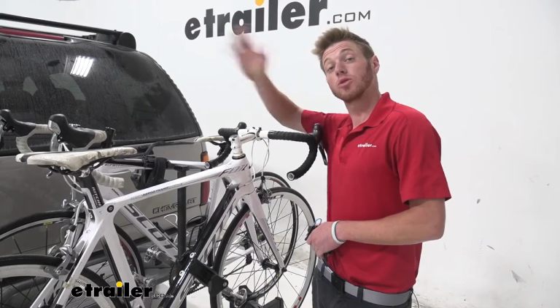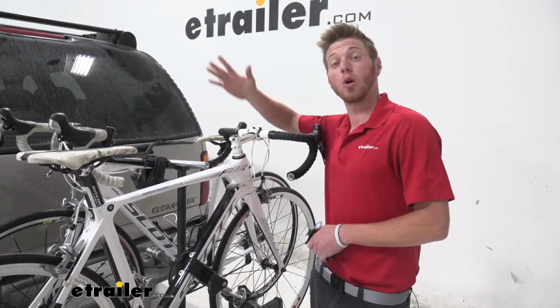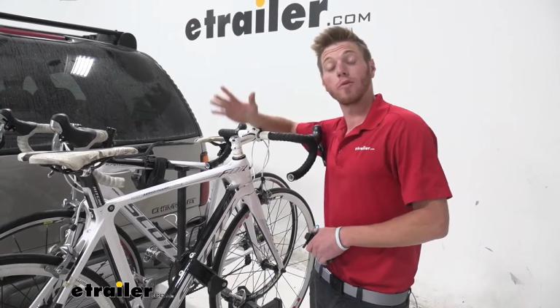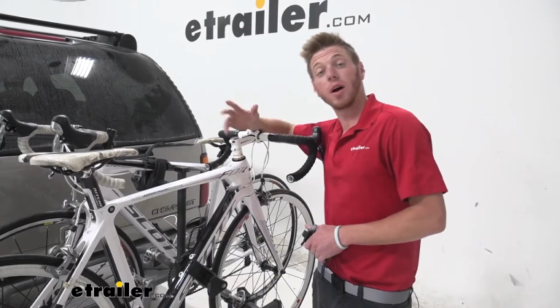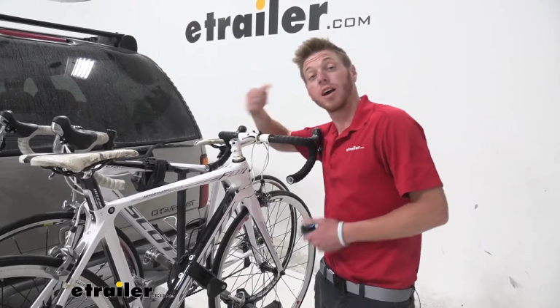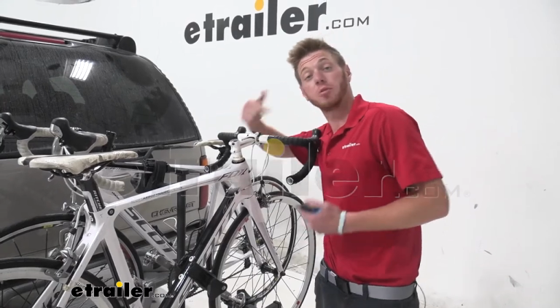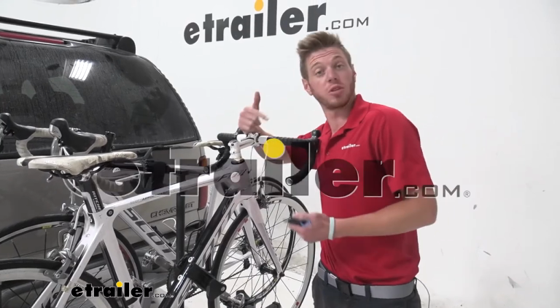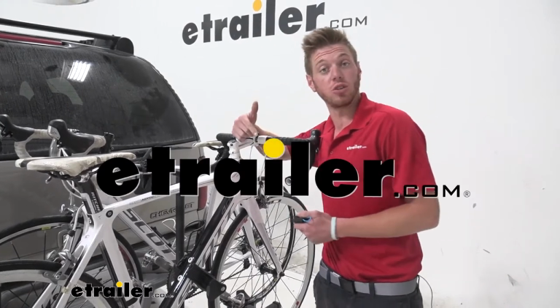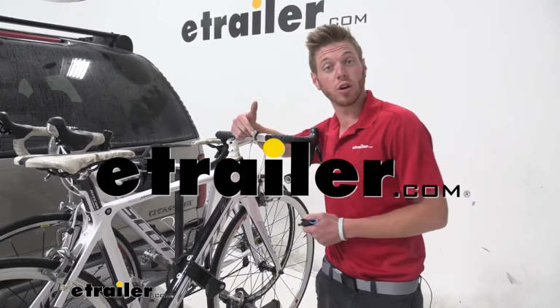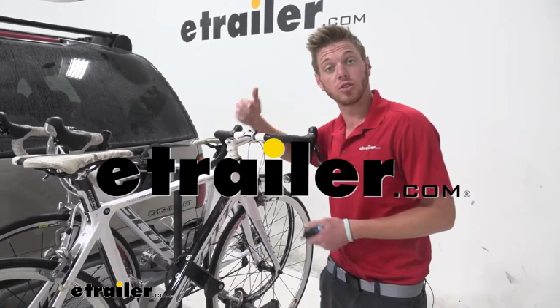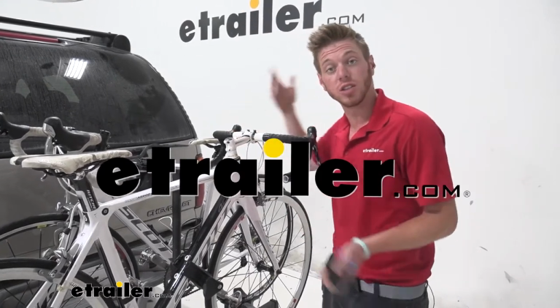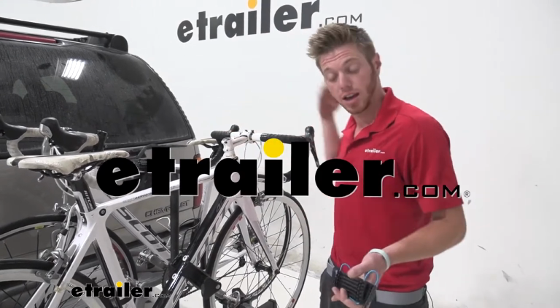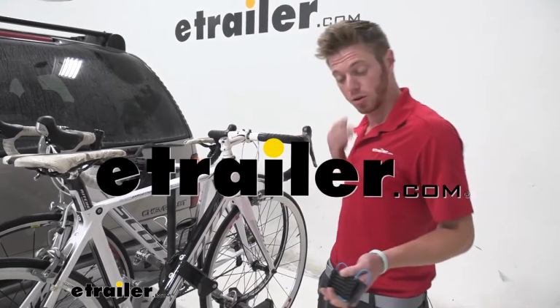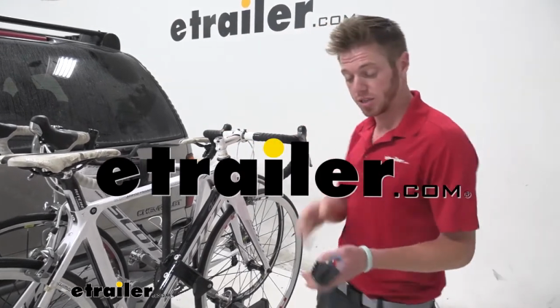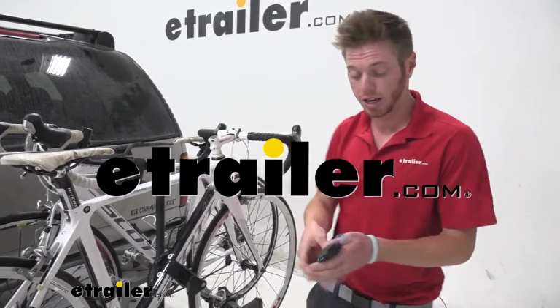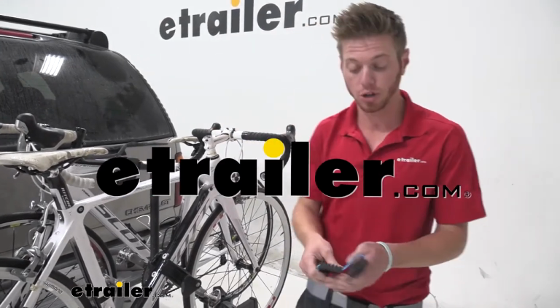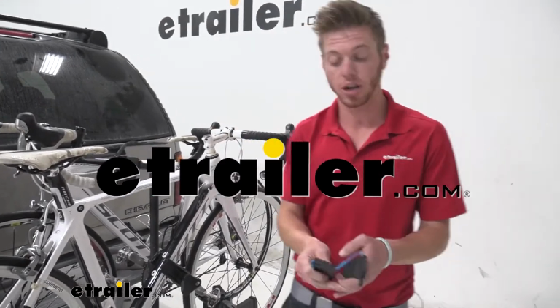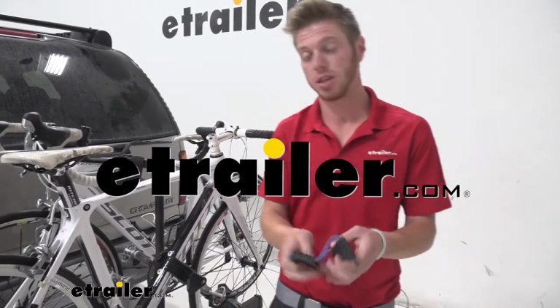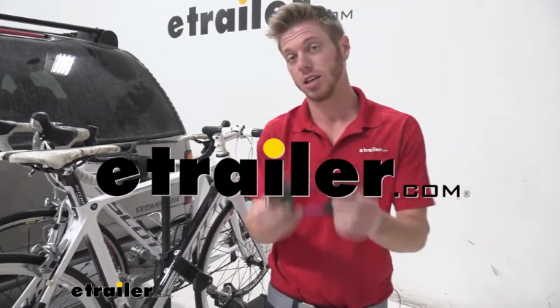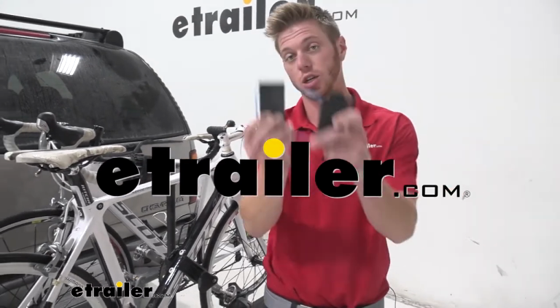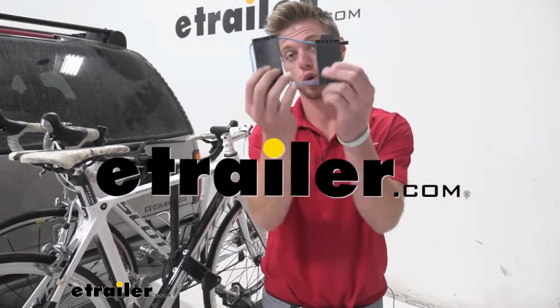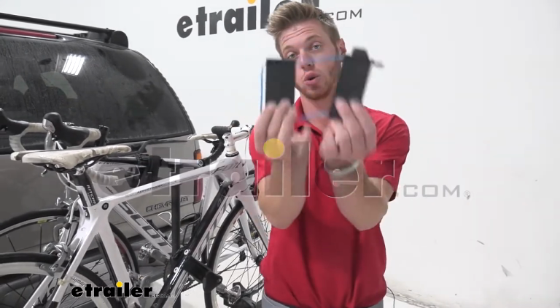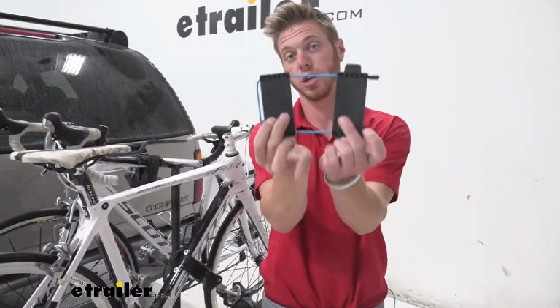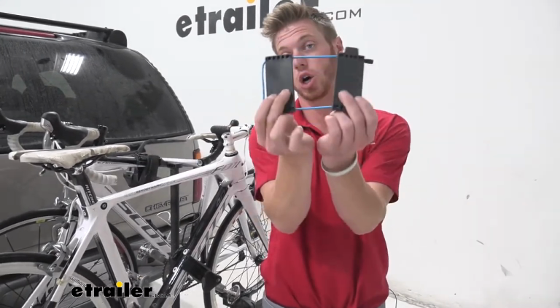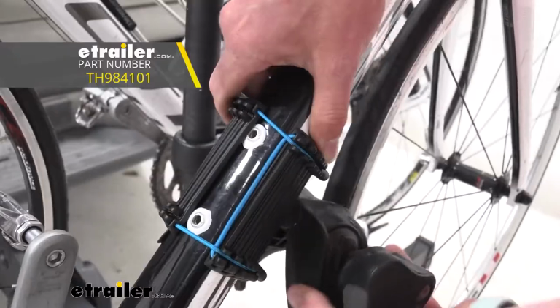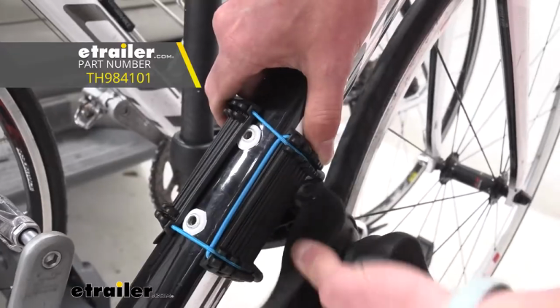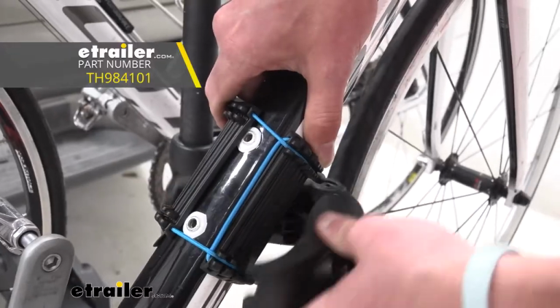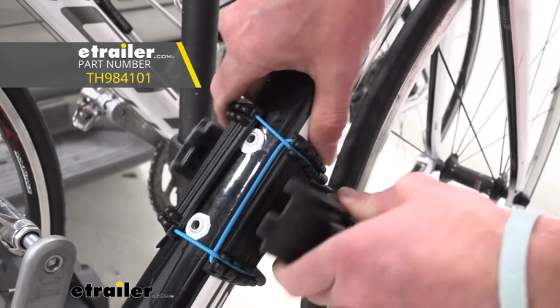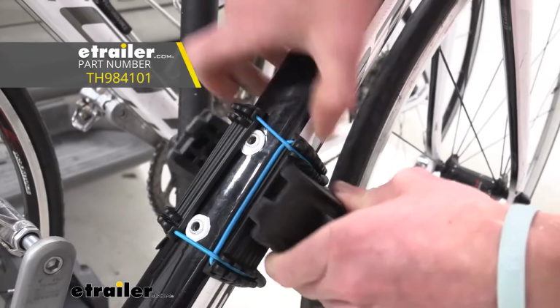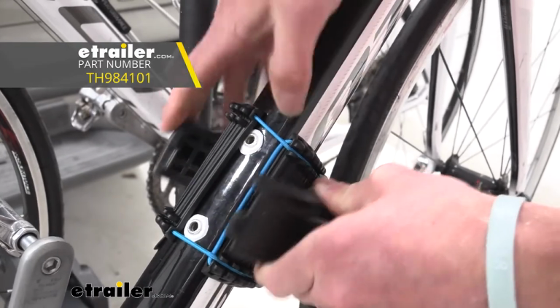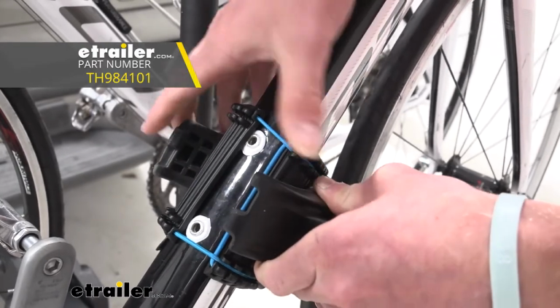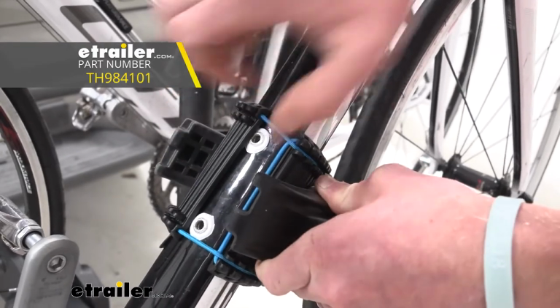What's going on everybody? Adam here with E-Trailer. Today we're going to be taking a look at the Thule Carbon Frame Protector.